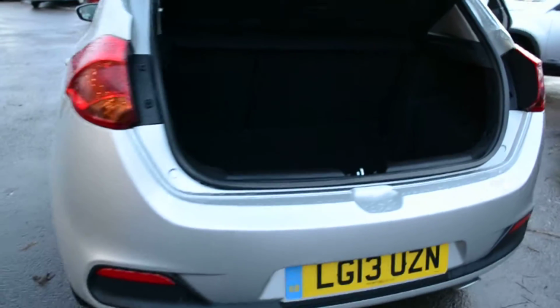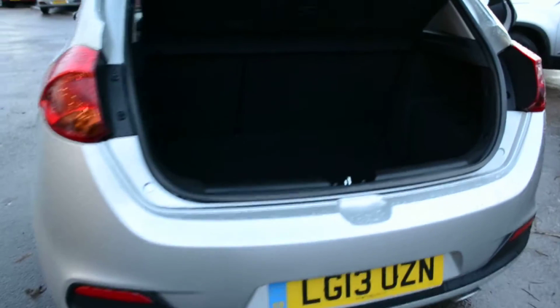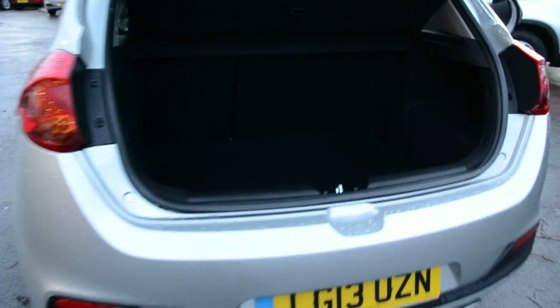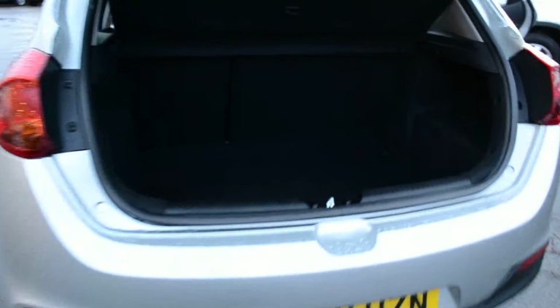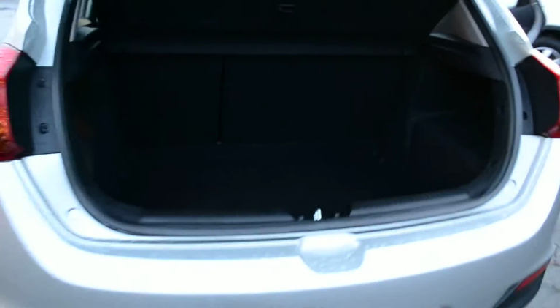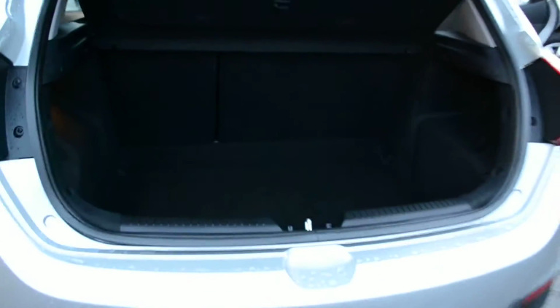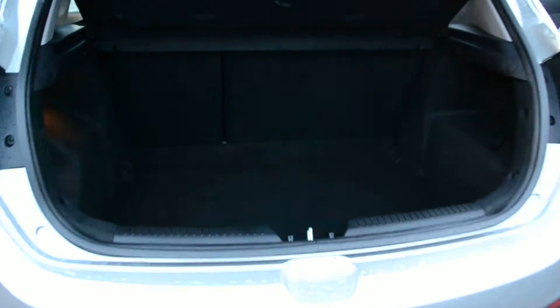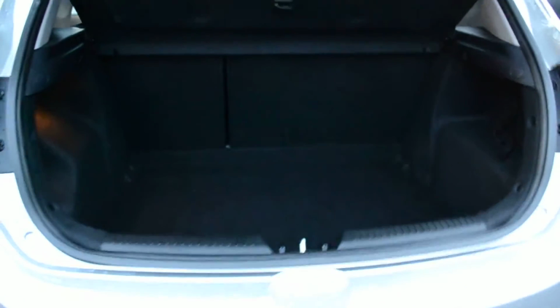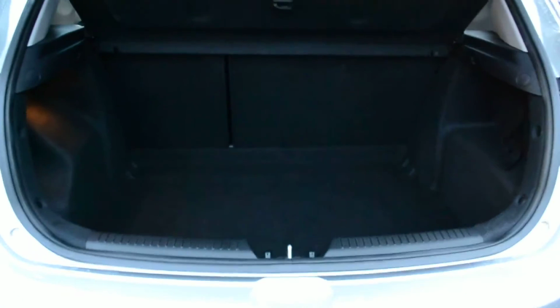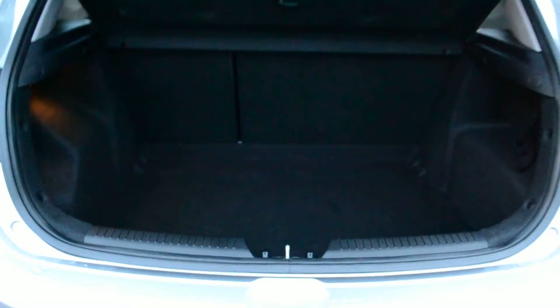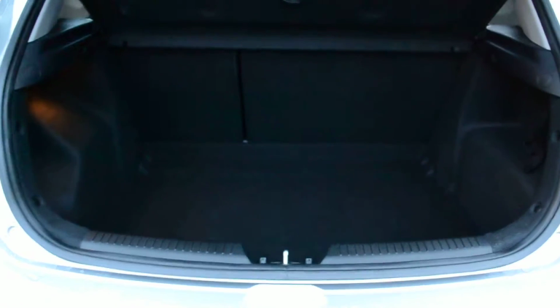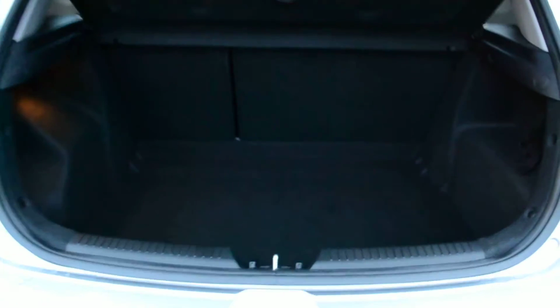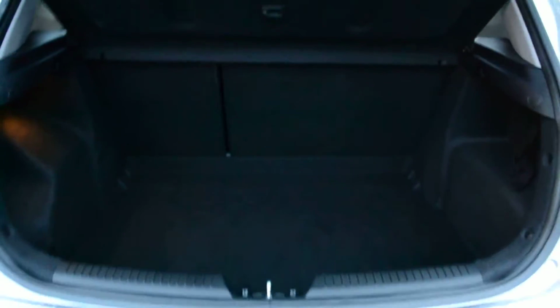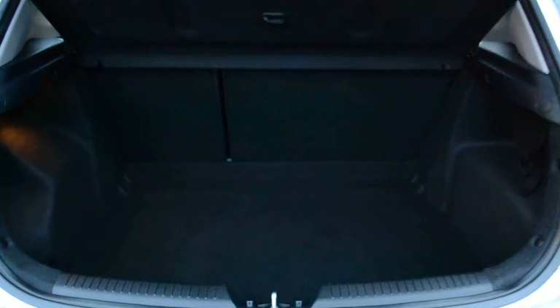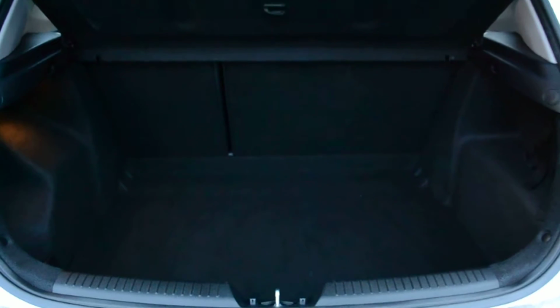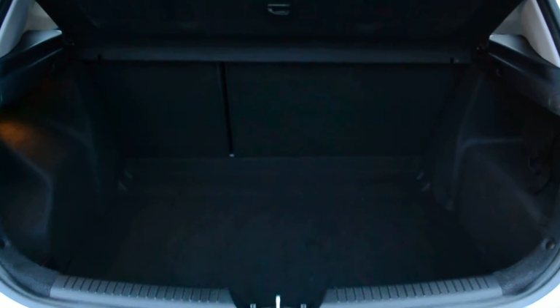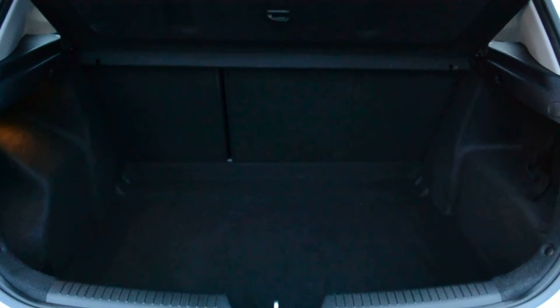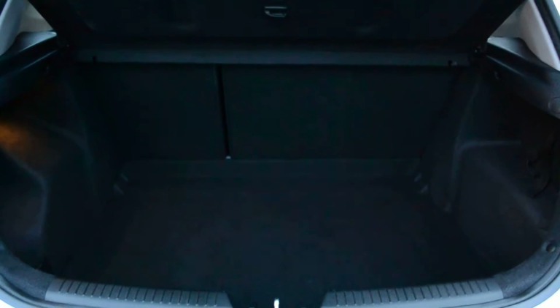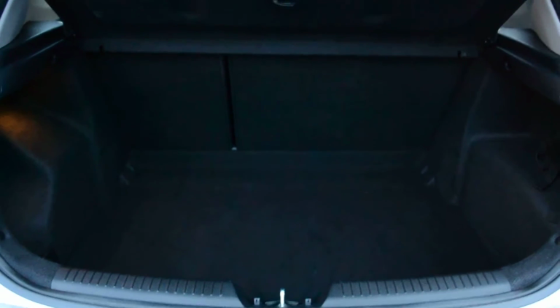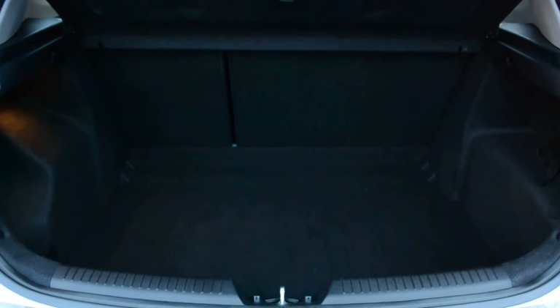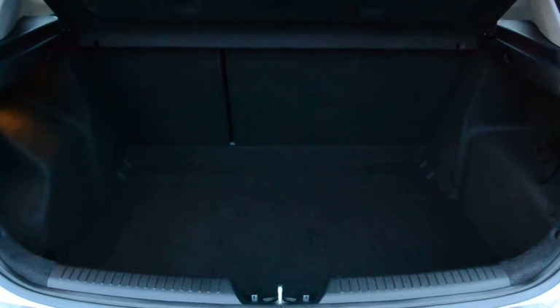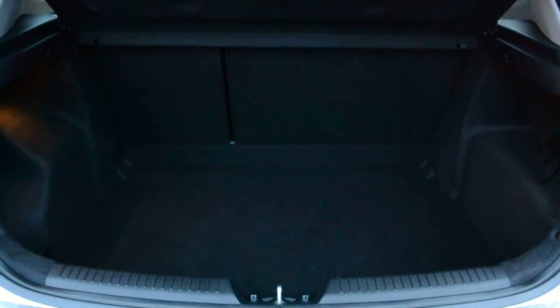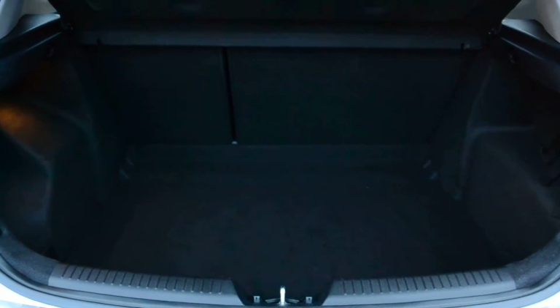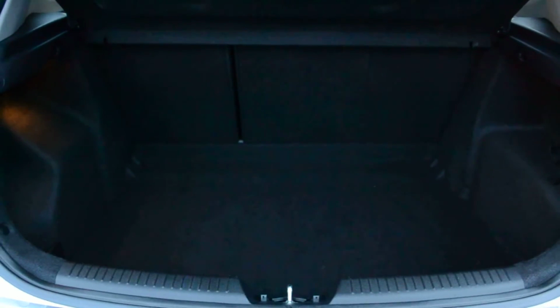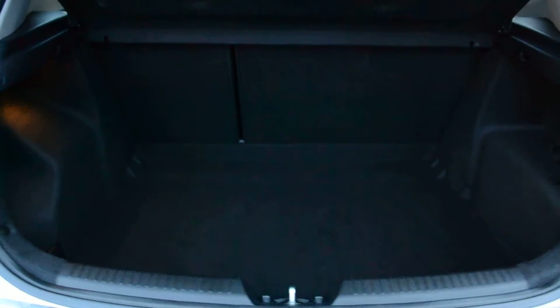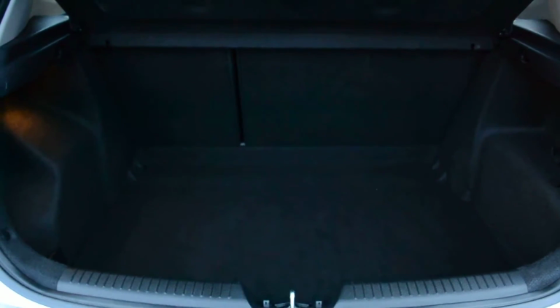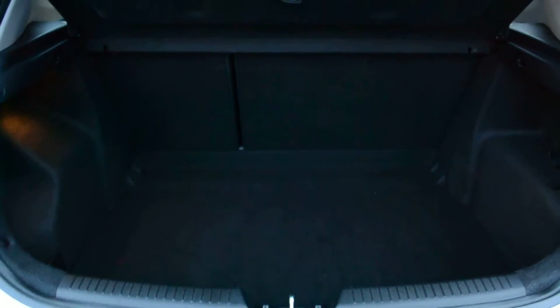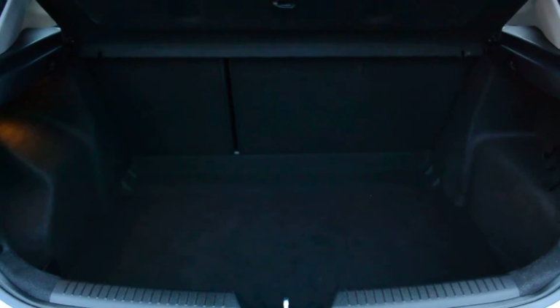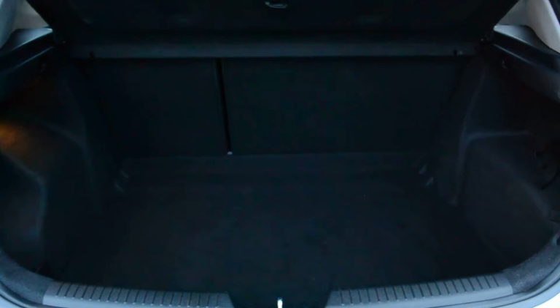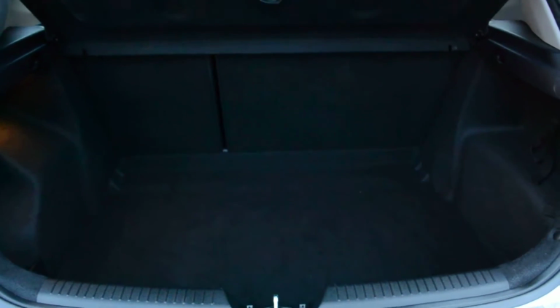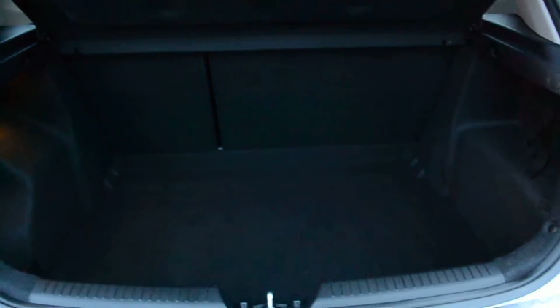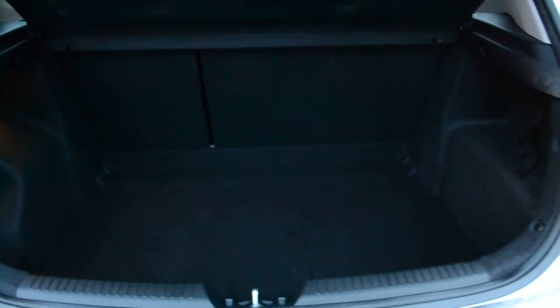In the boot of the car we can see a very decent sized boot. It has a 60-40 split rear seat with a space saver spare wheel inside.